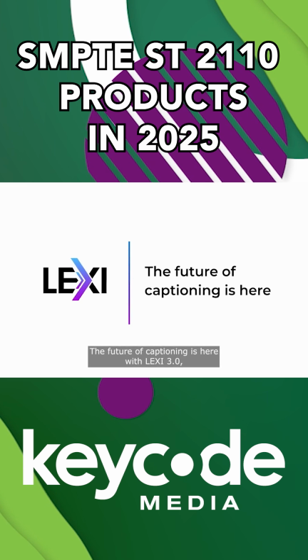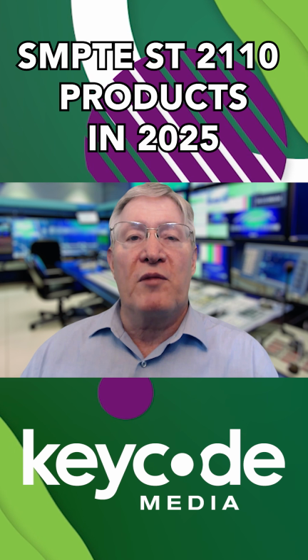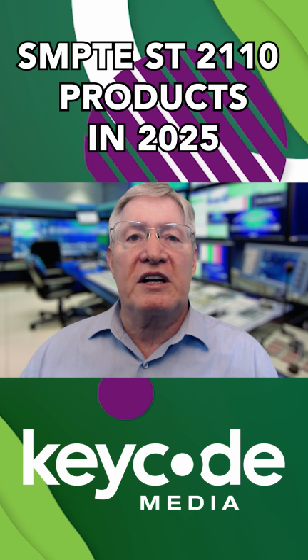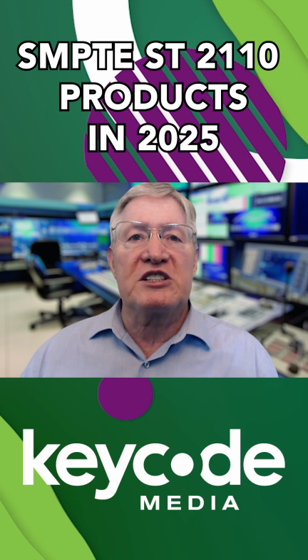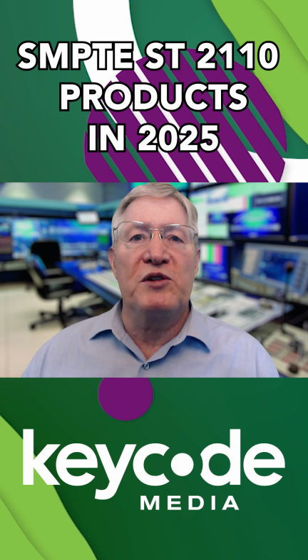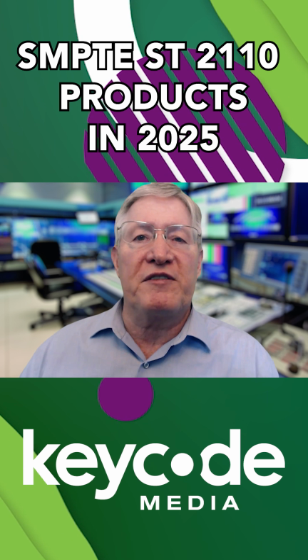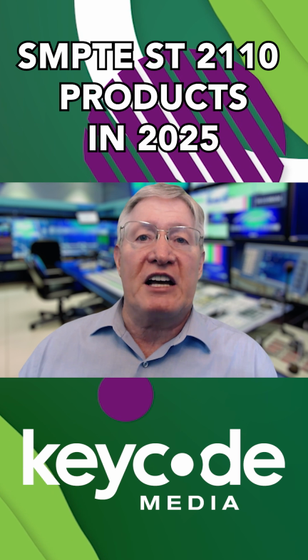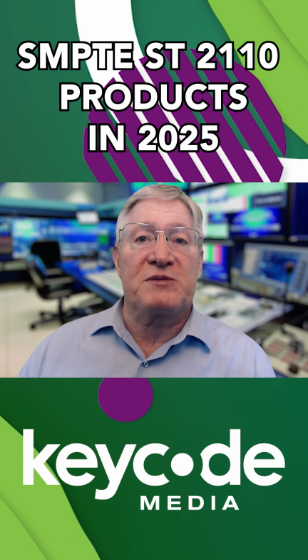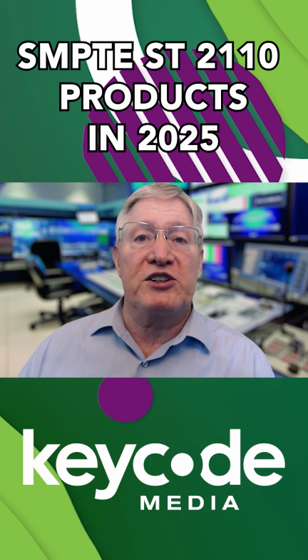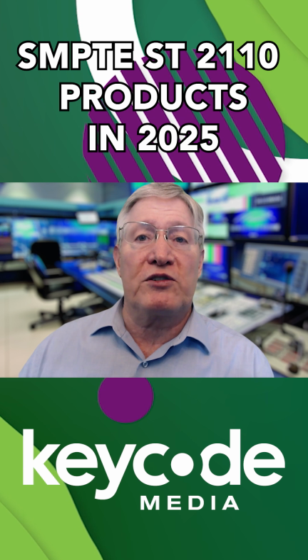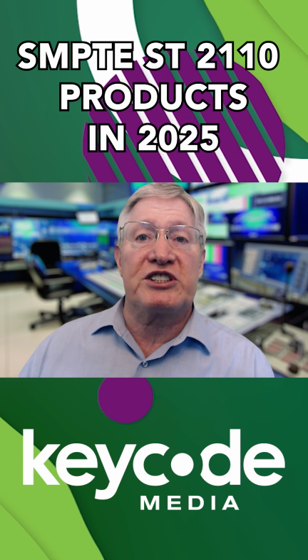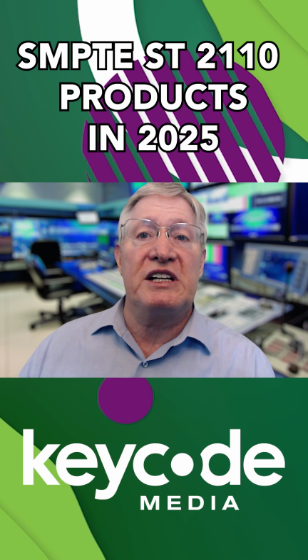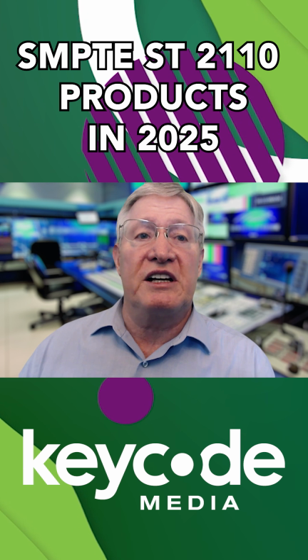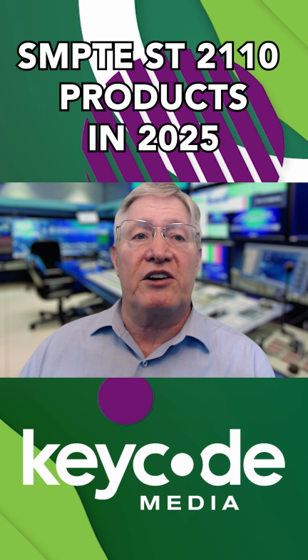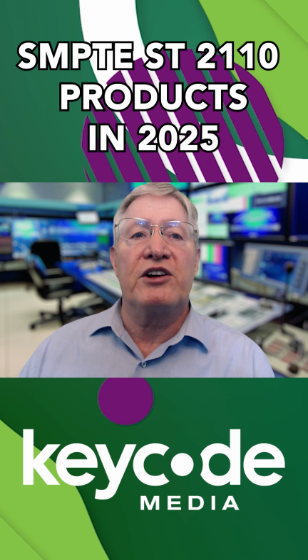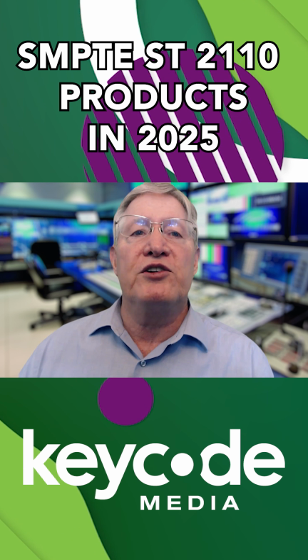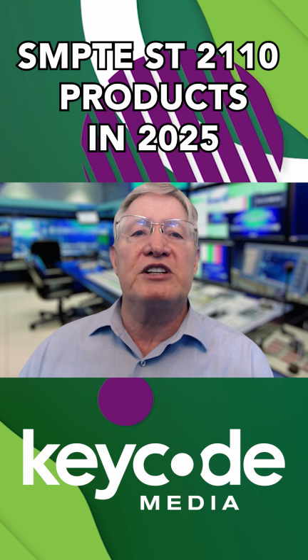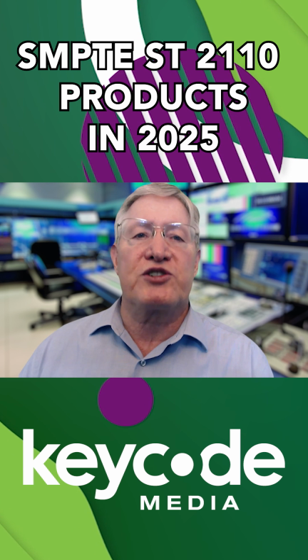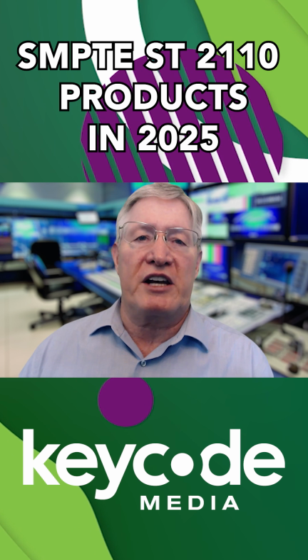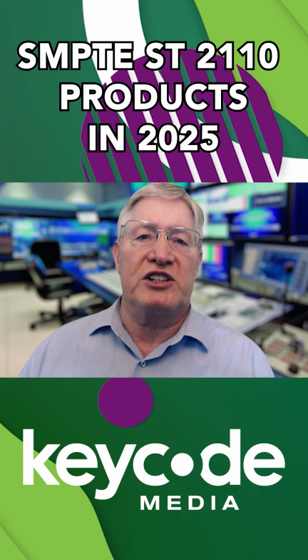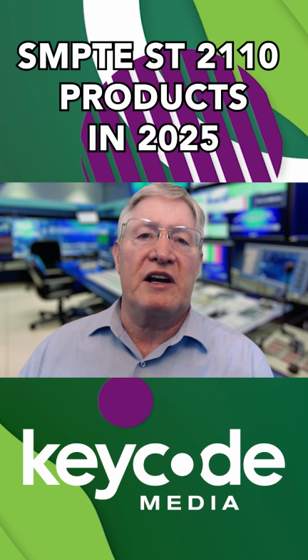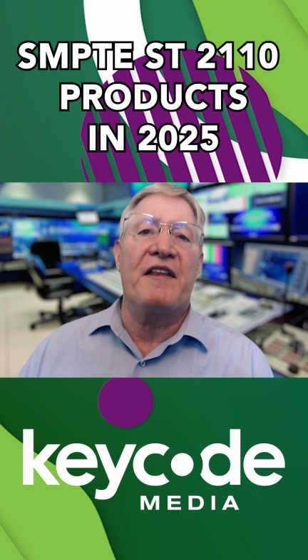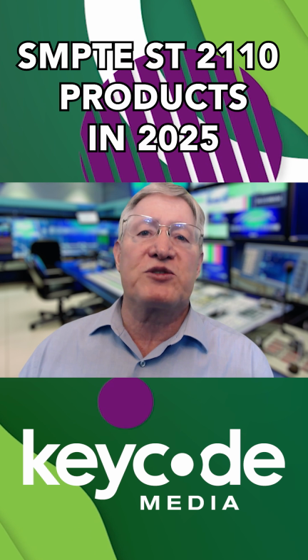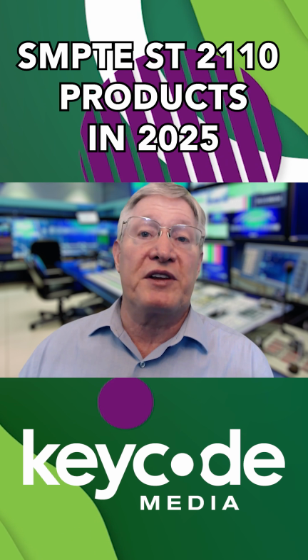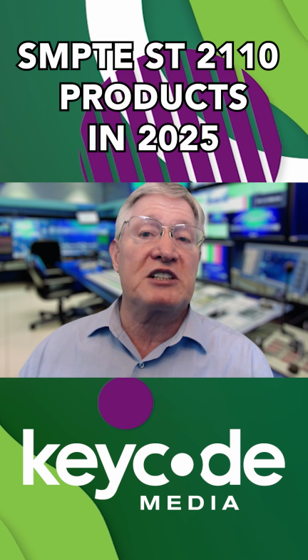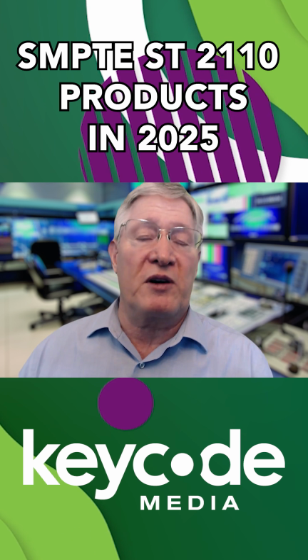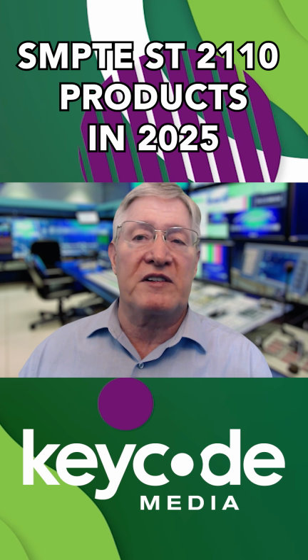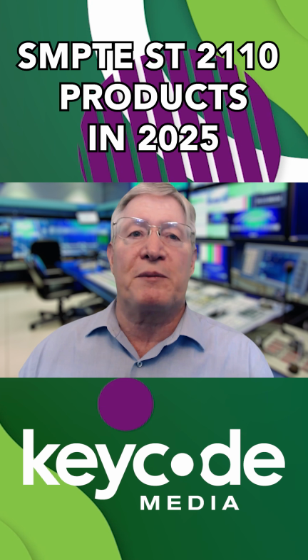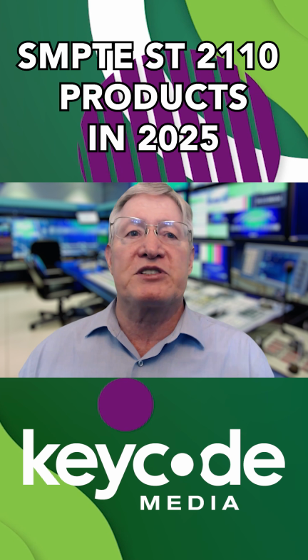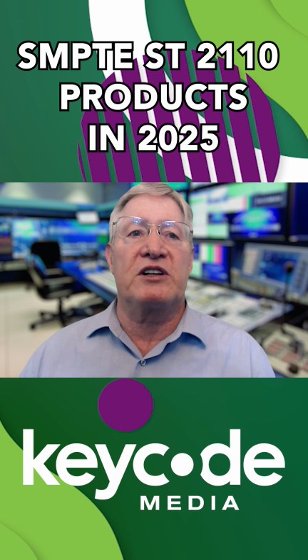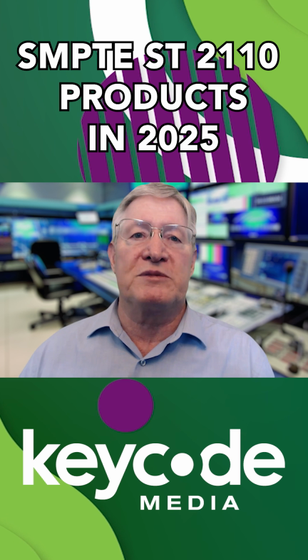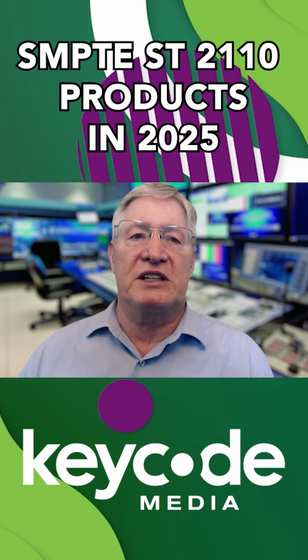The market is moving fast, but you don't just need gear — you need strategy. And that's where the next part of this episode comes in.